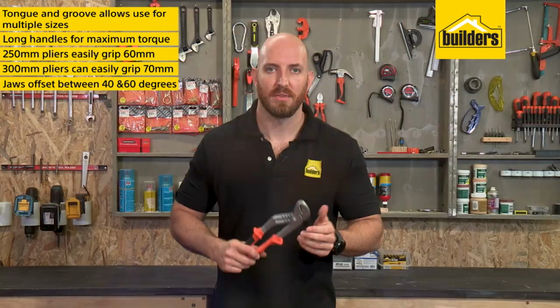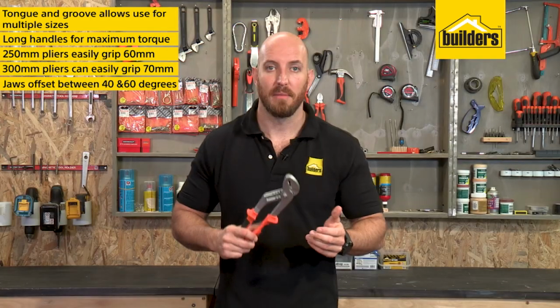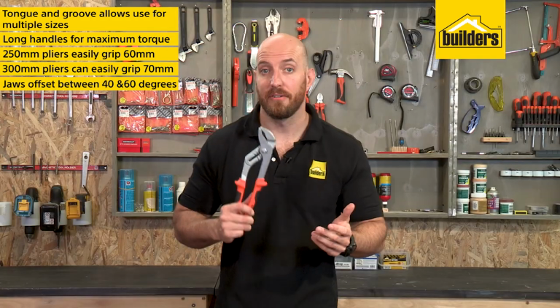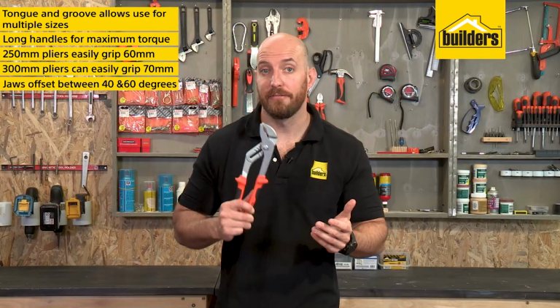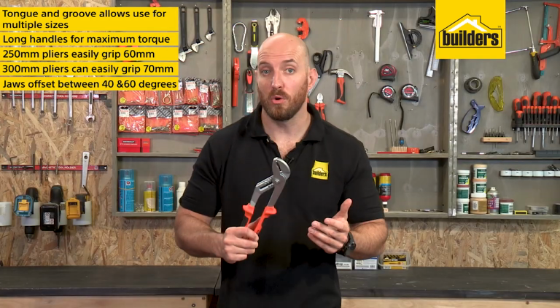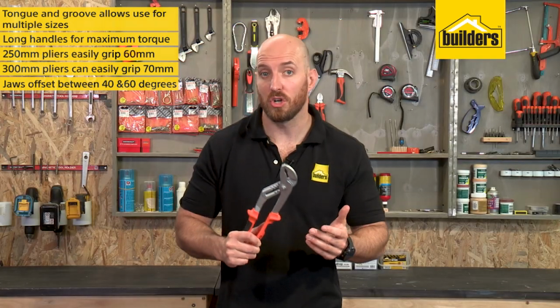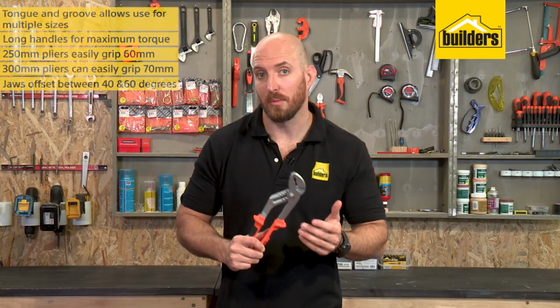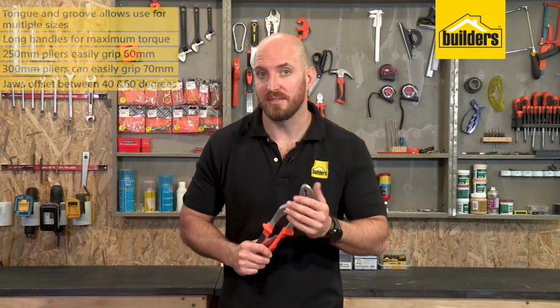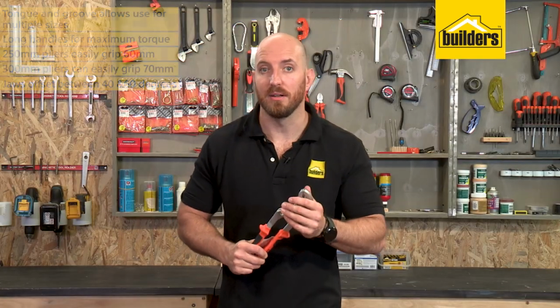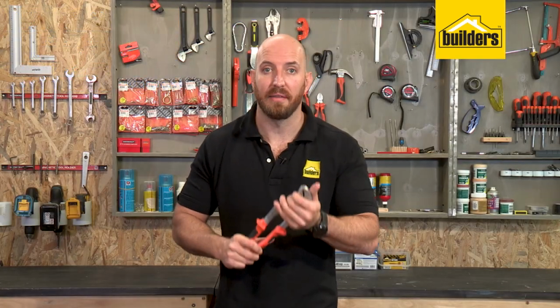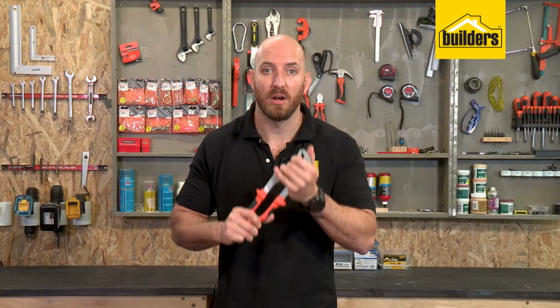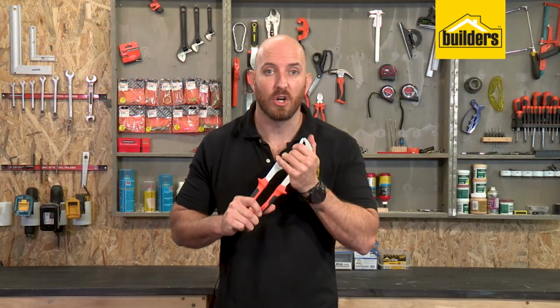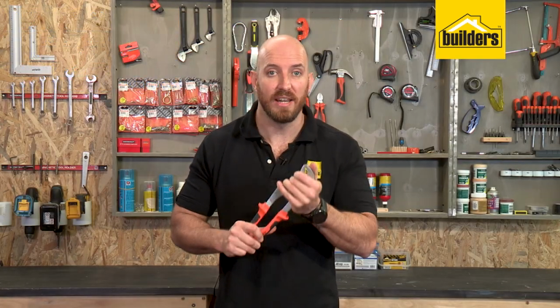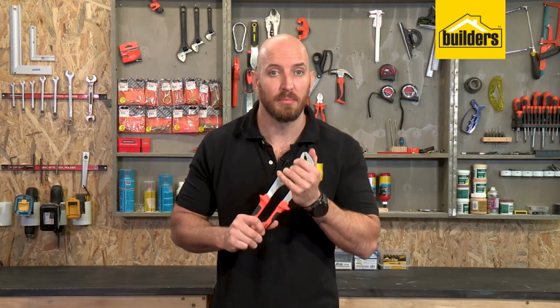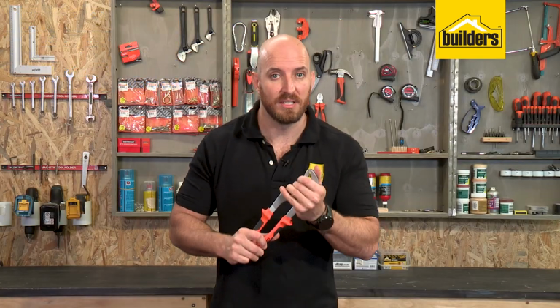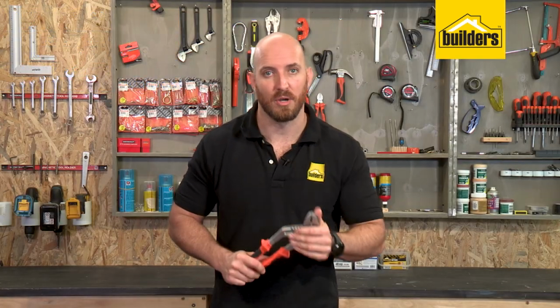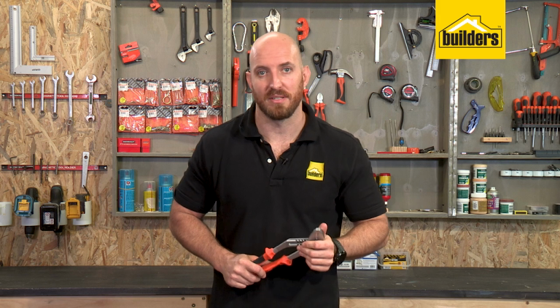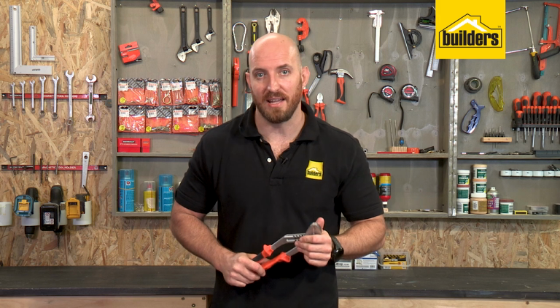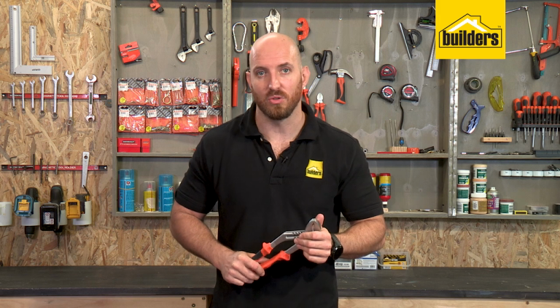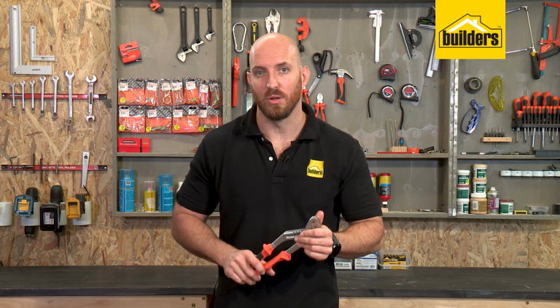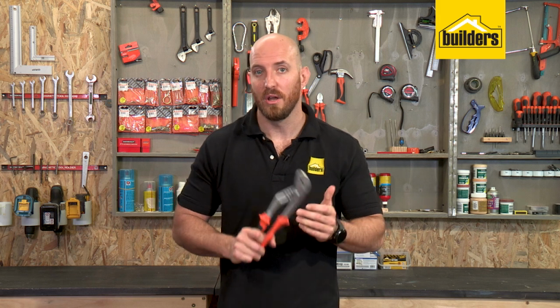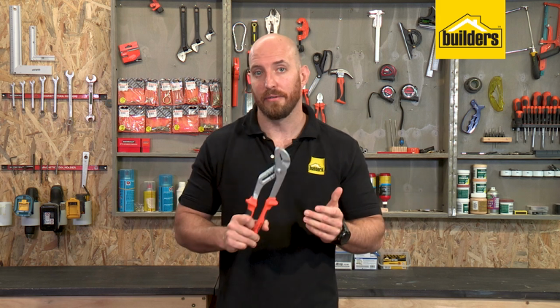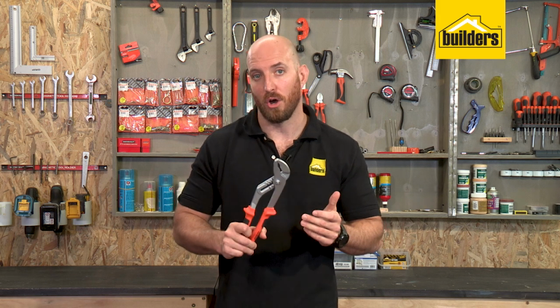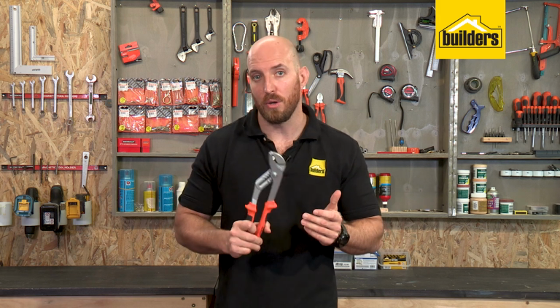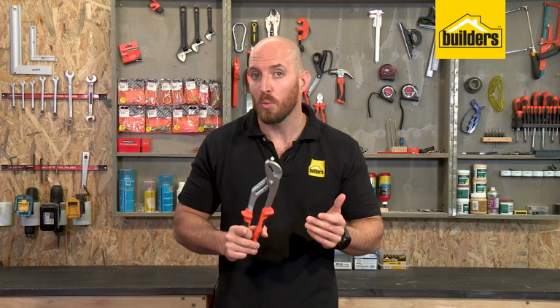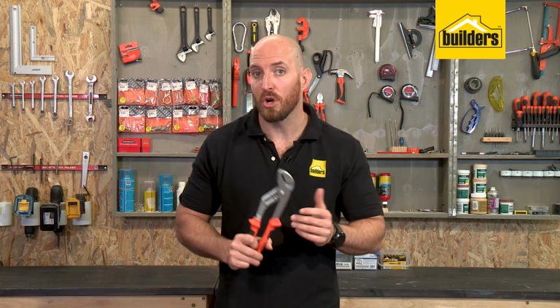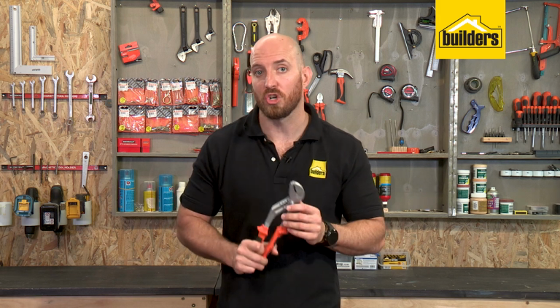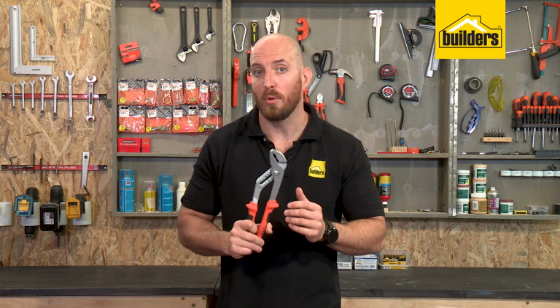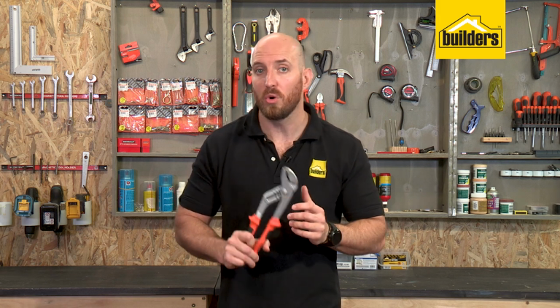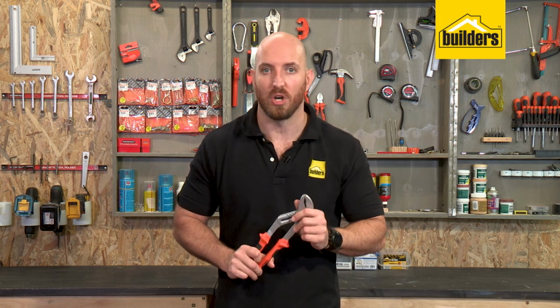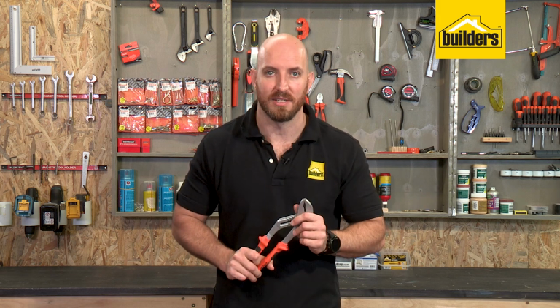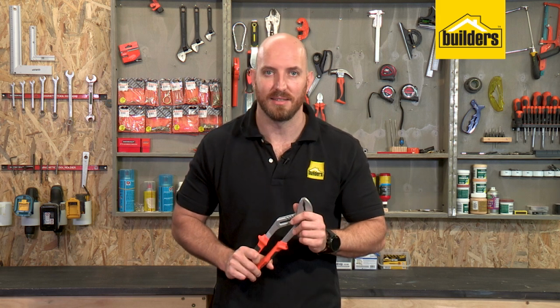Made from forged carbon steel, they are a great multi-purpose hand tool for the home, workshop, or job site.